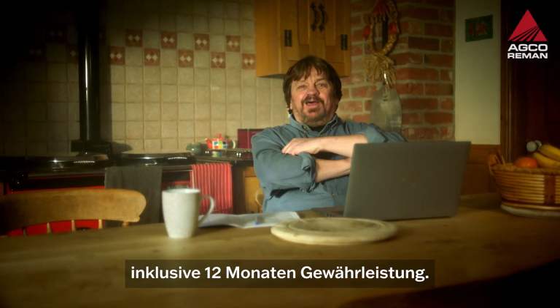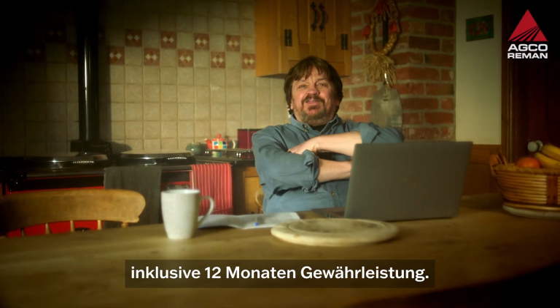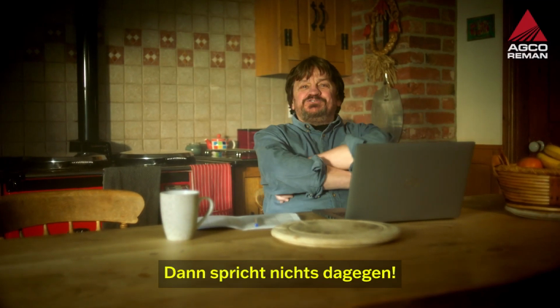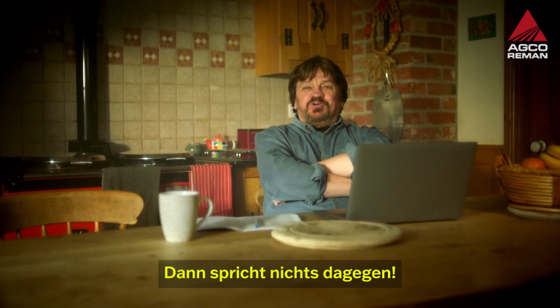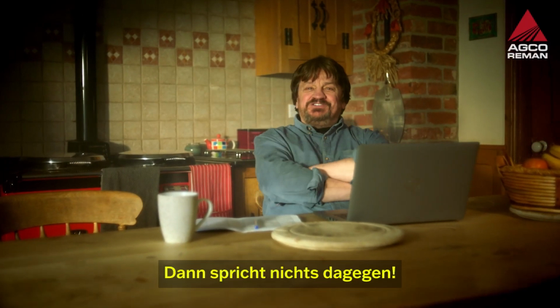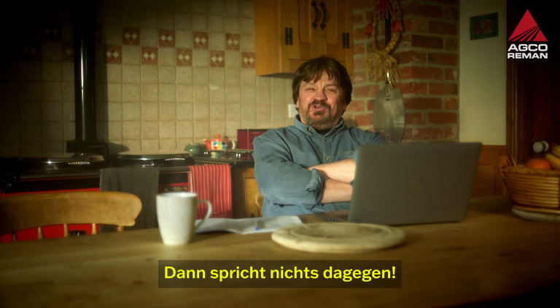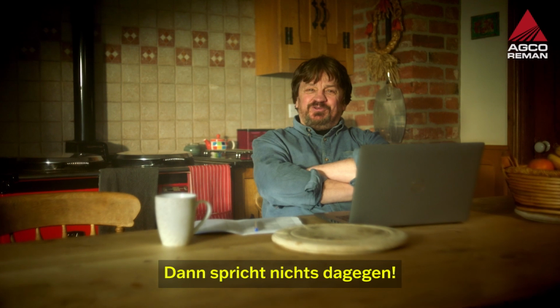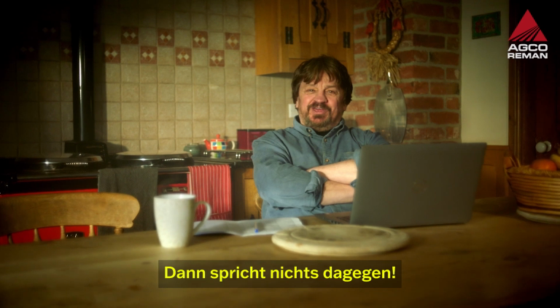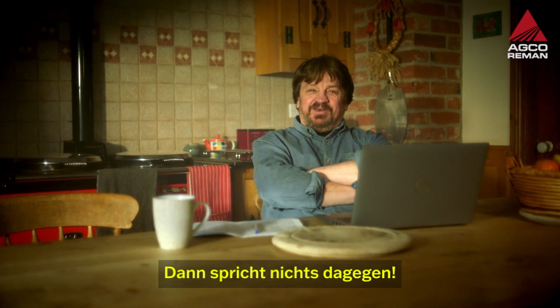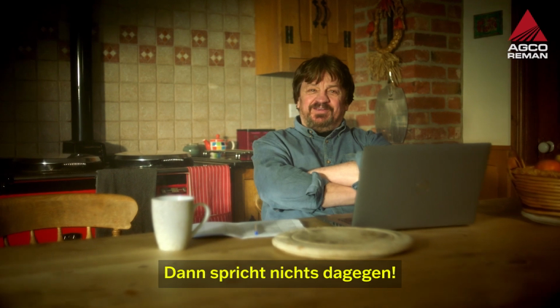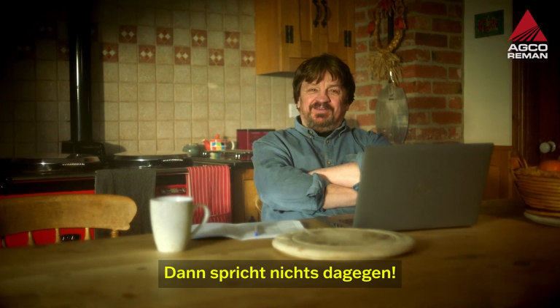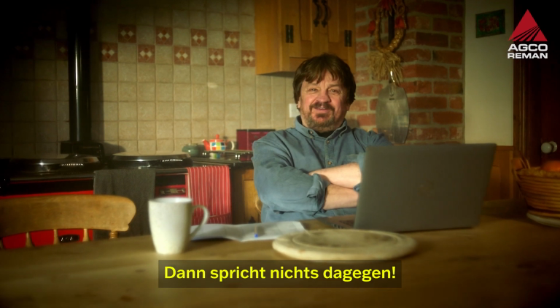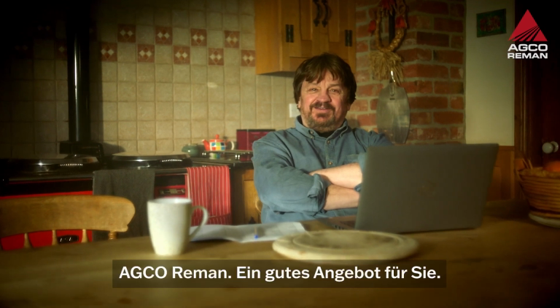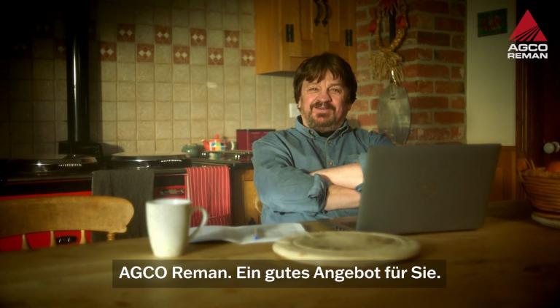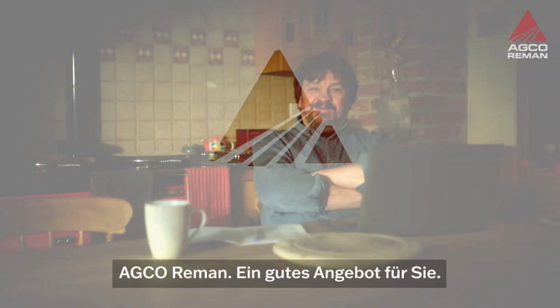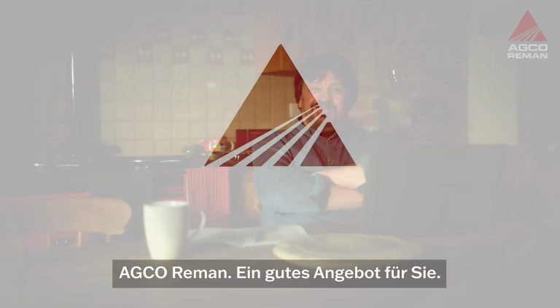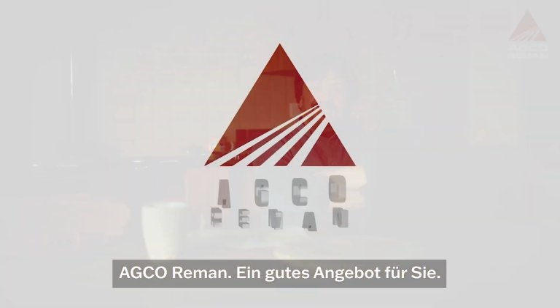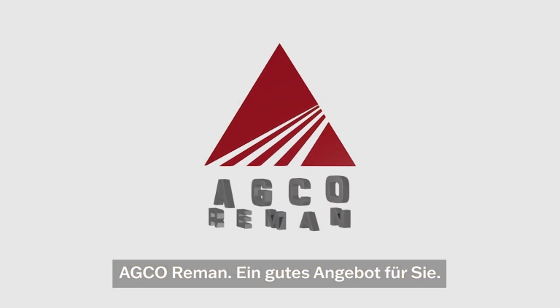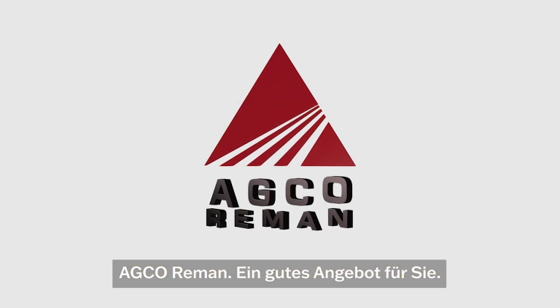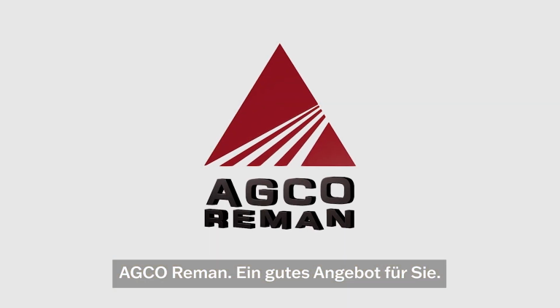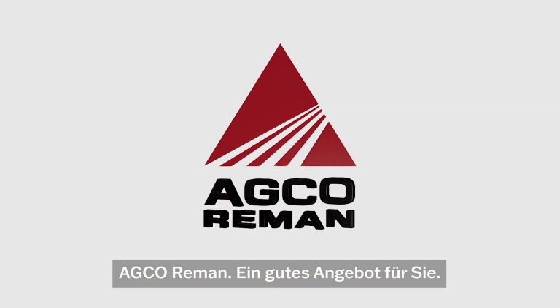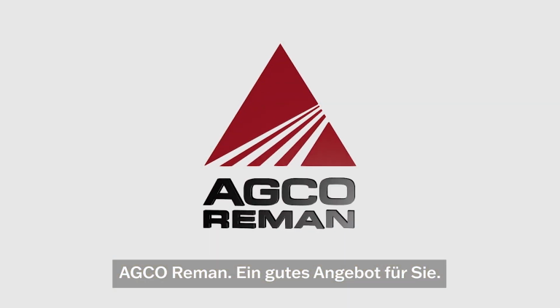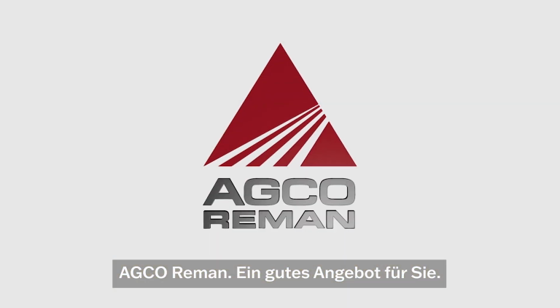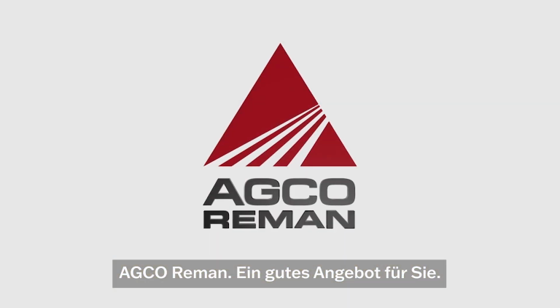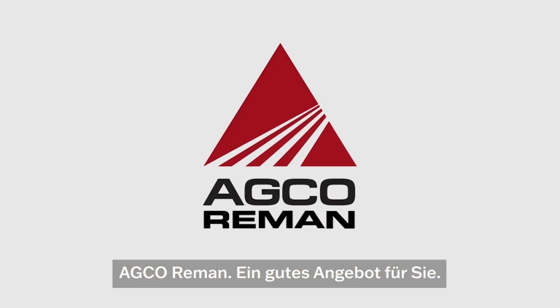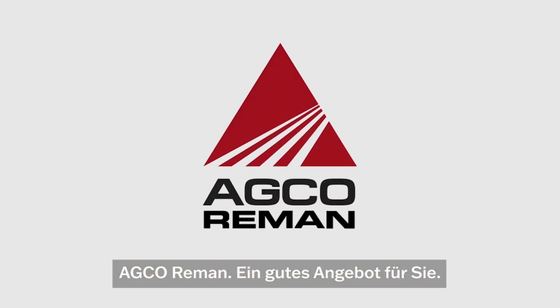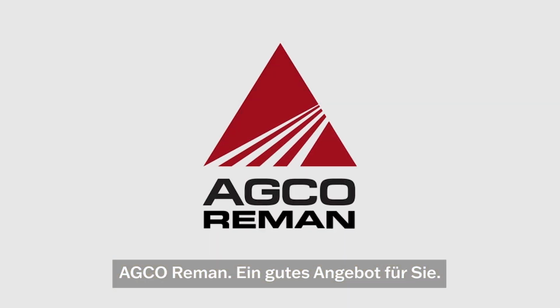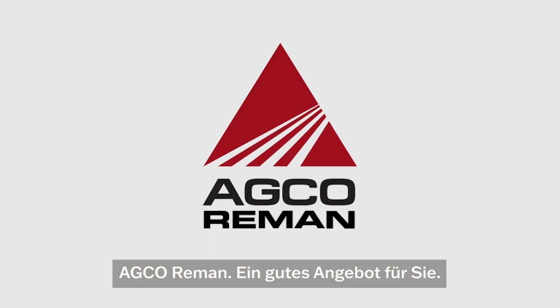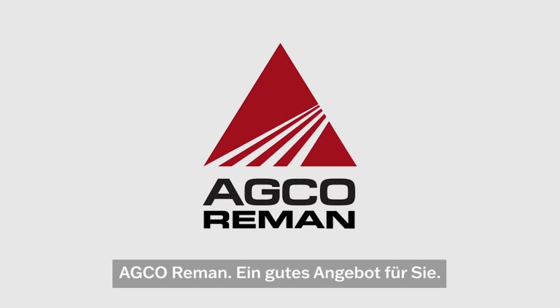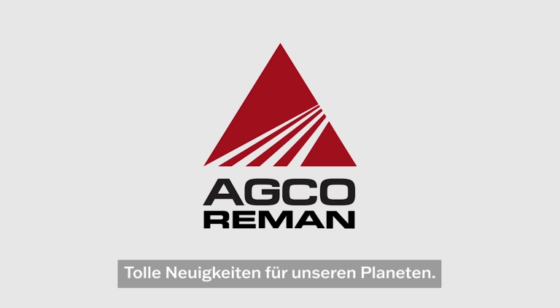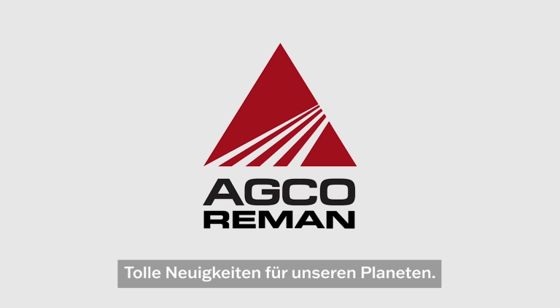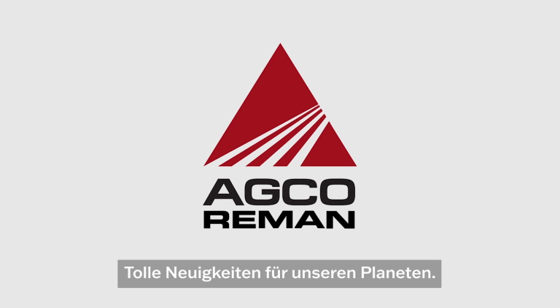There's no reason not to, then. AGCO Reman — great value for you, good news for the planet.